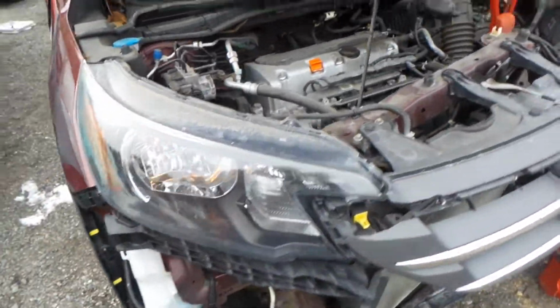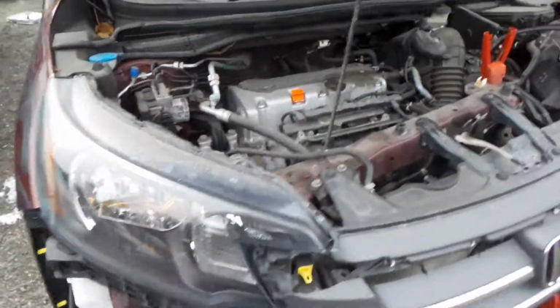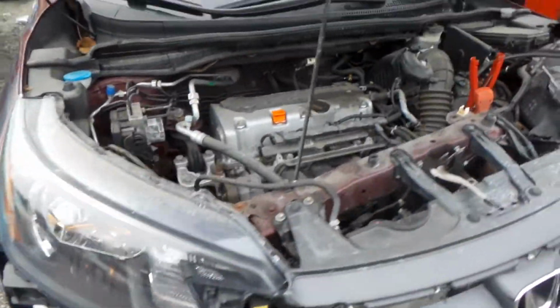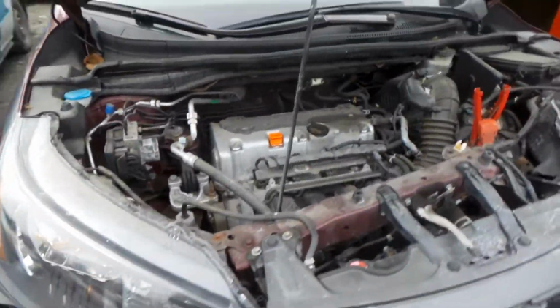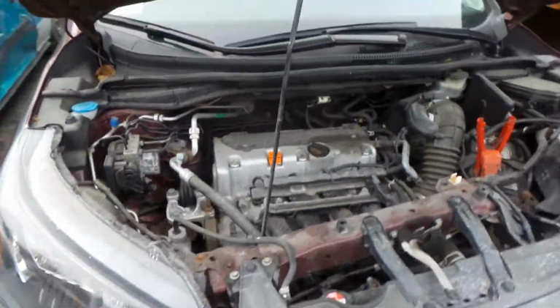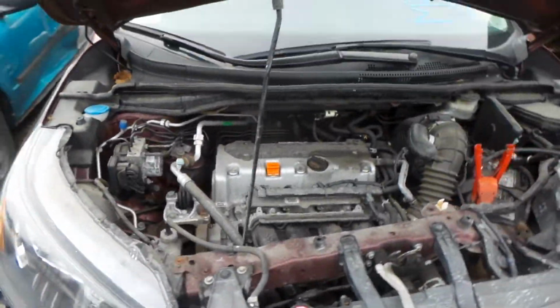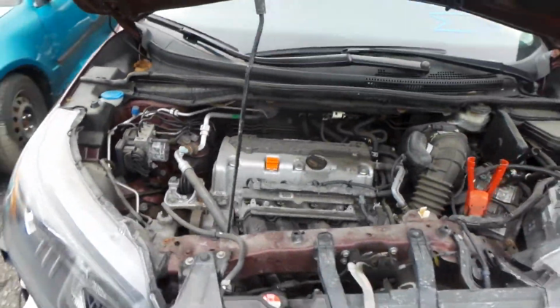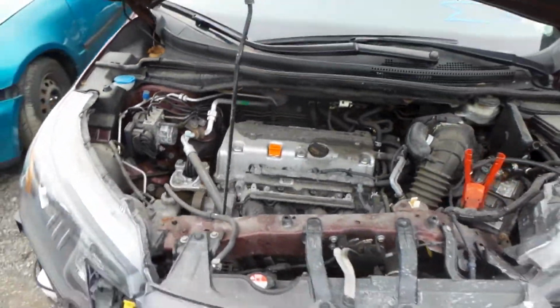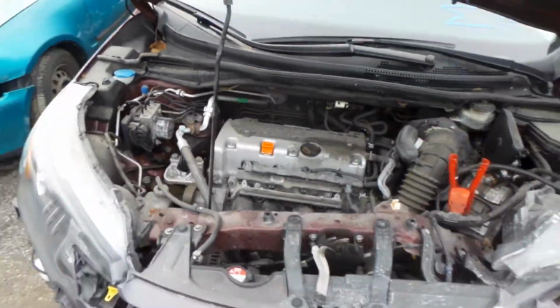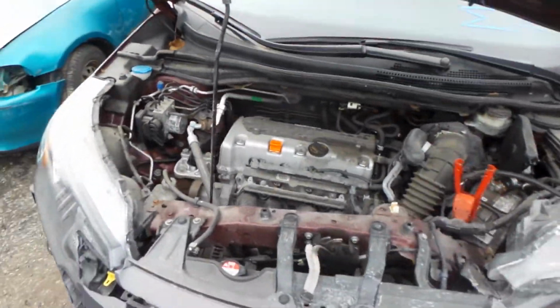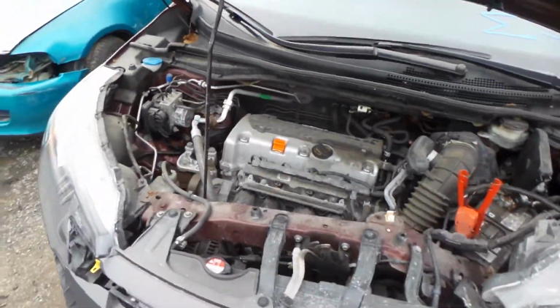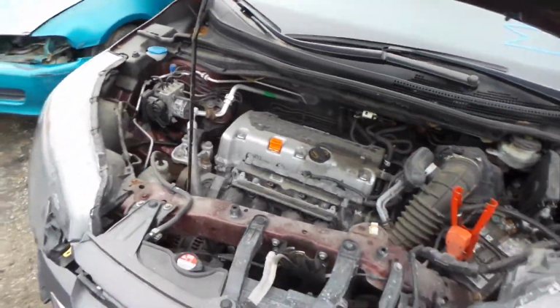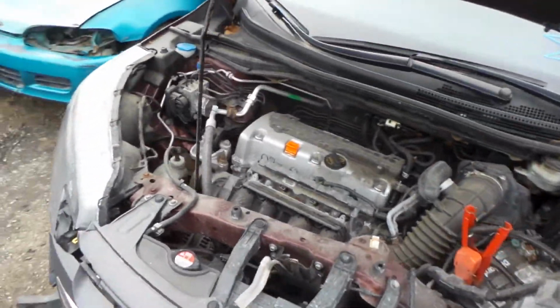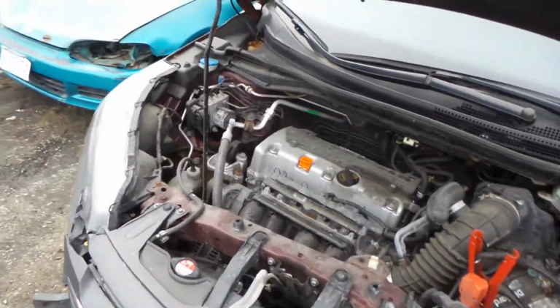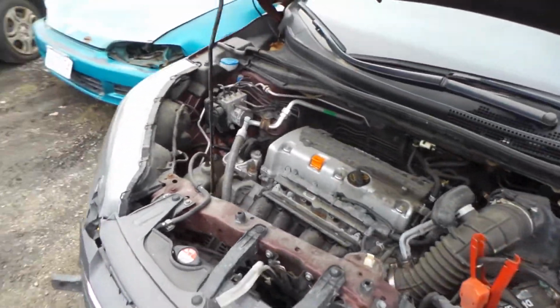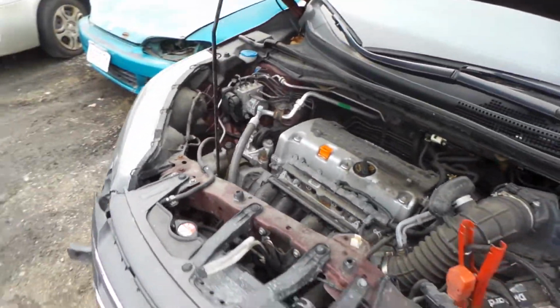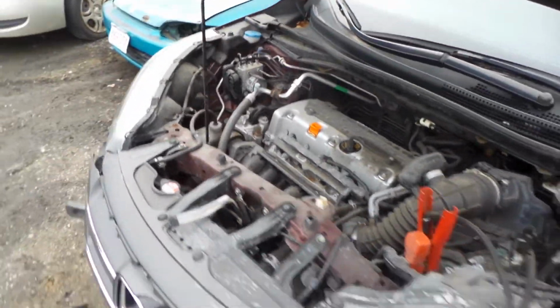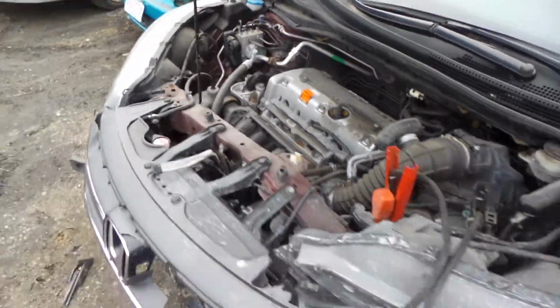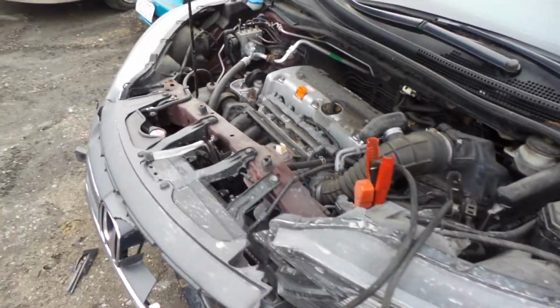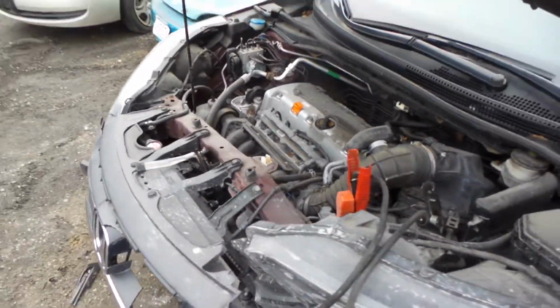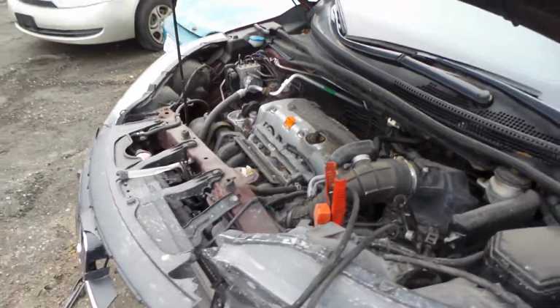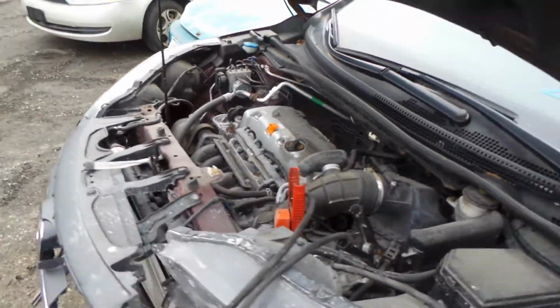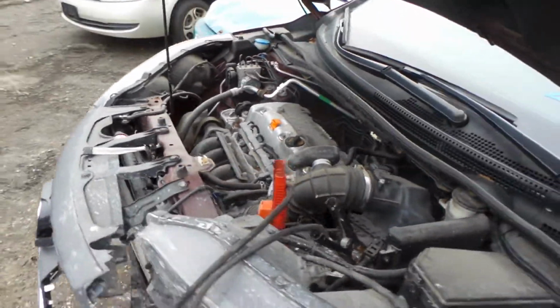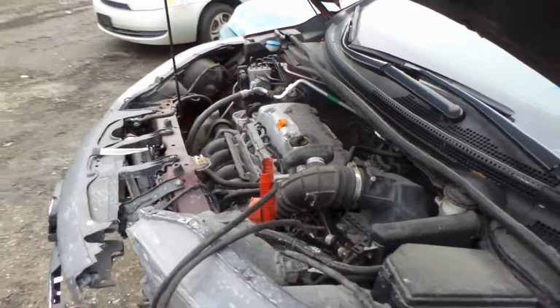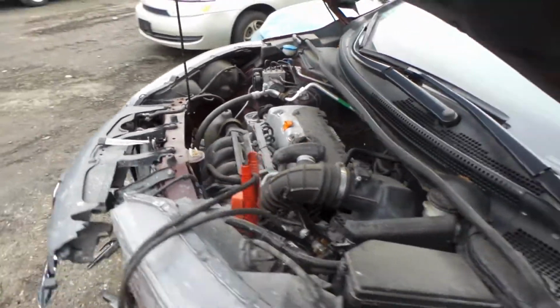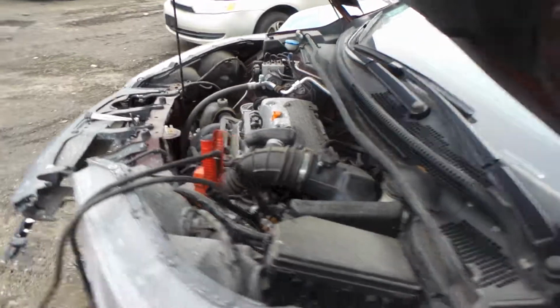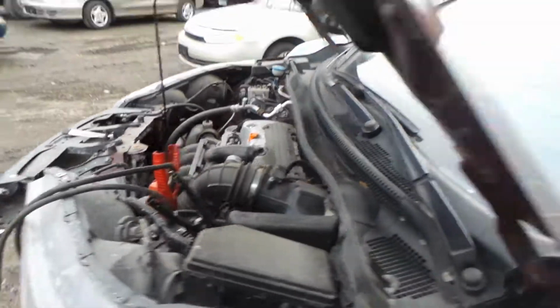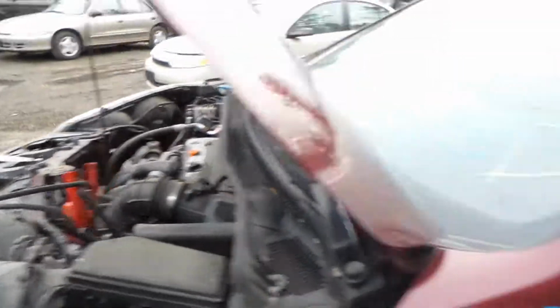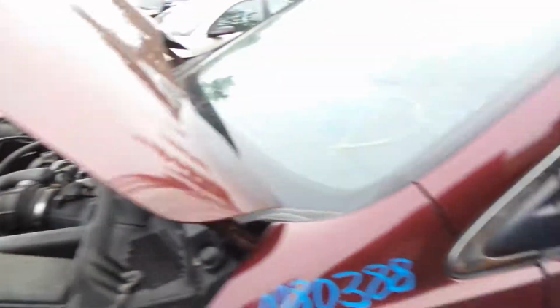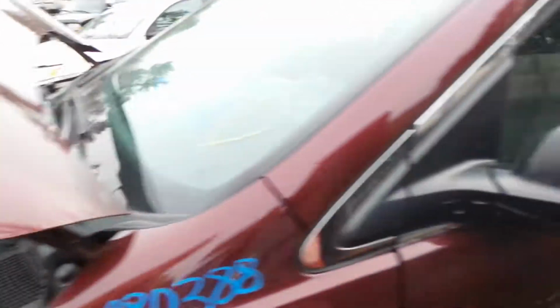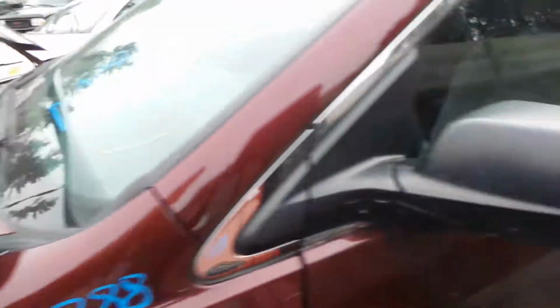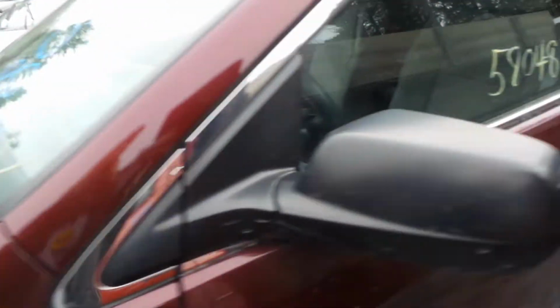This engine does run great. It's a 2.4-liter automatic with 58,000 miles.